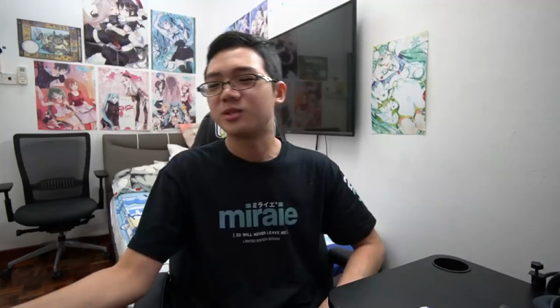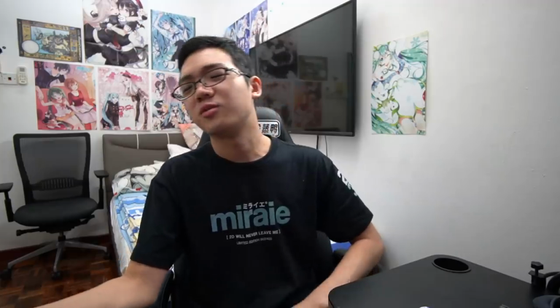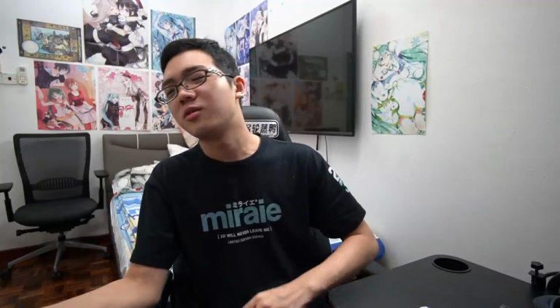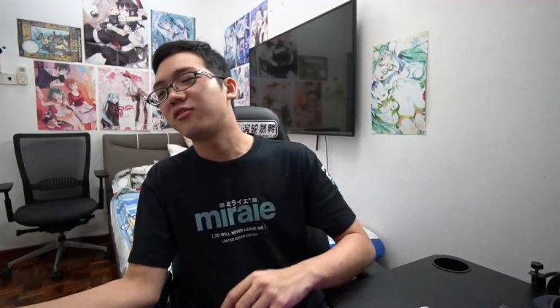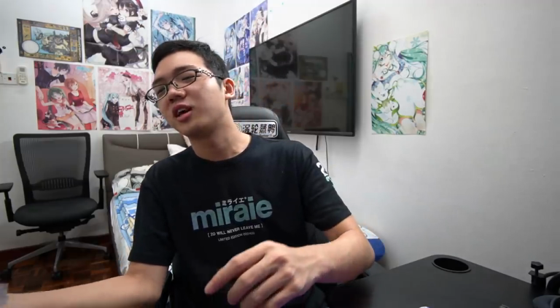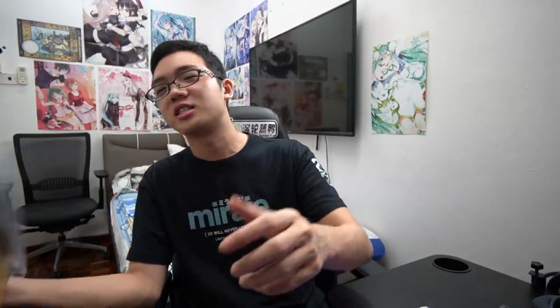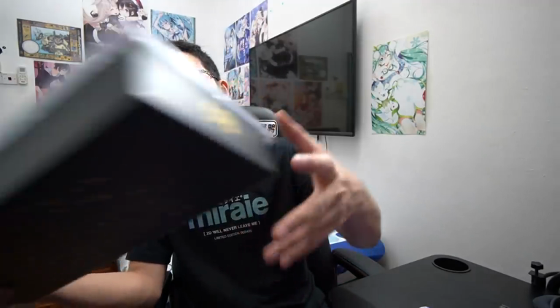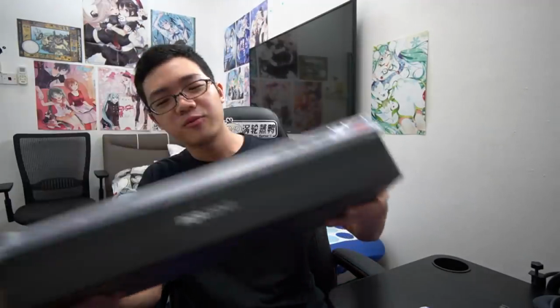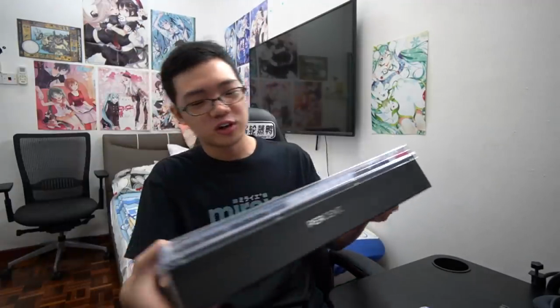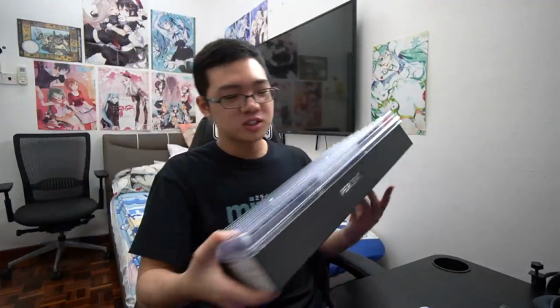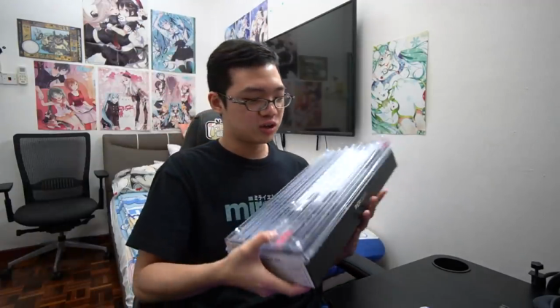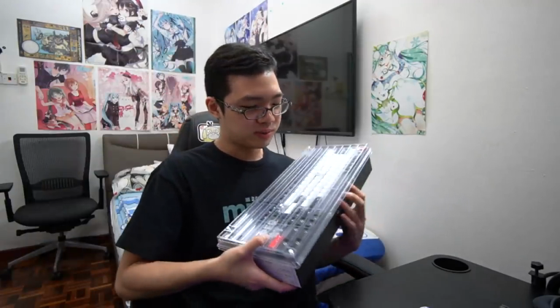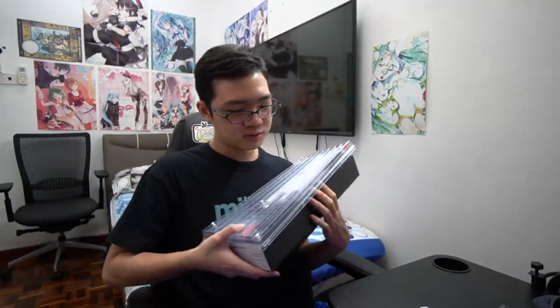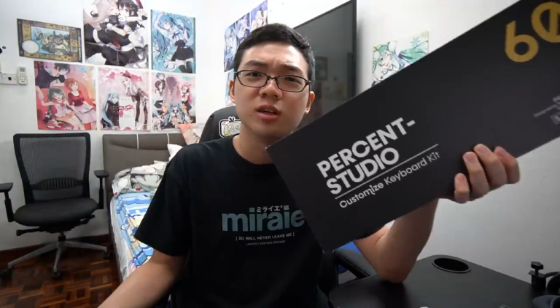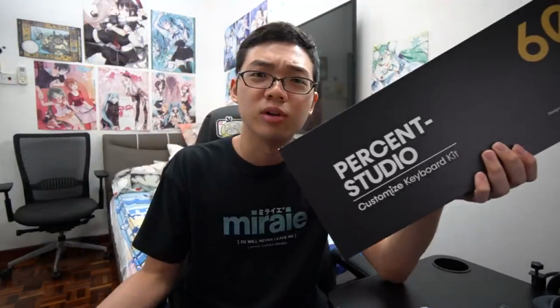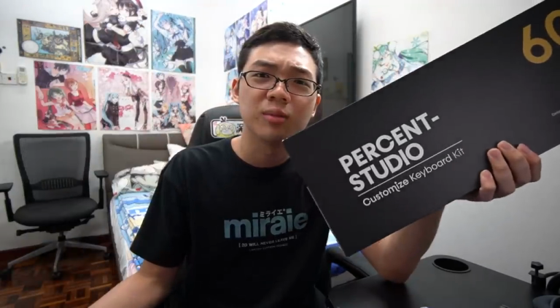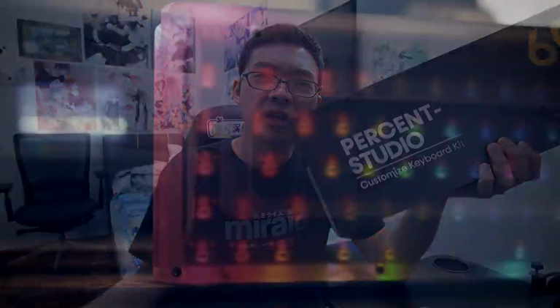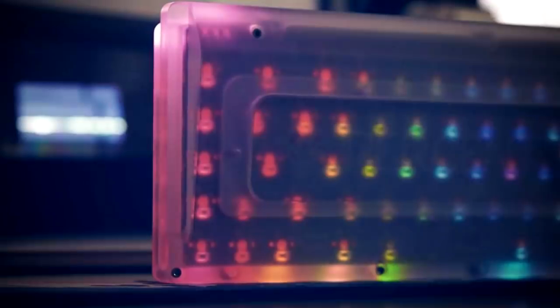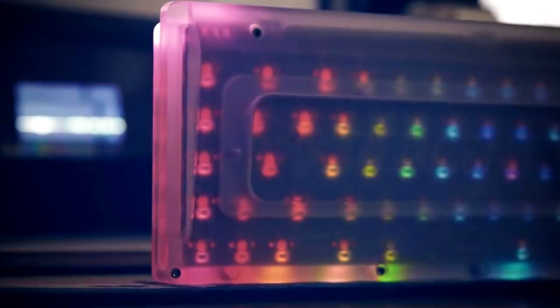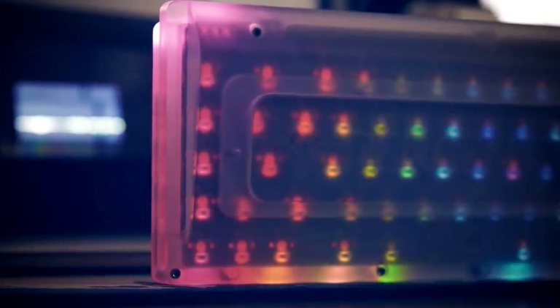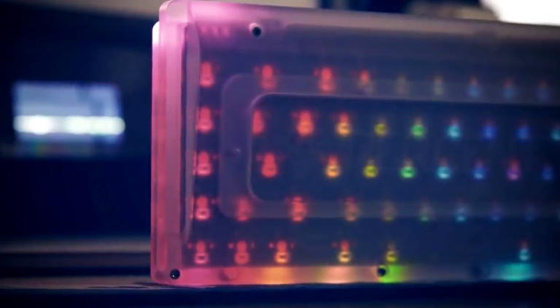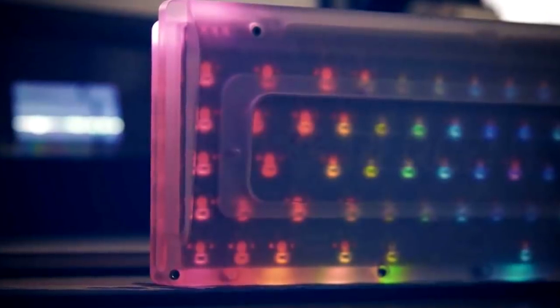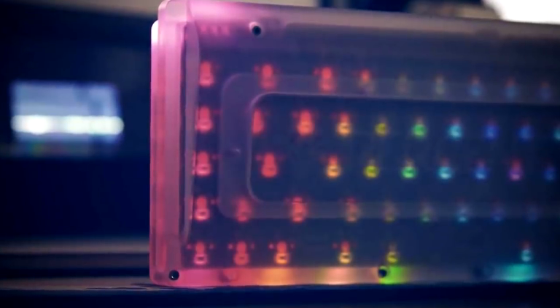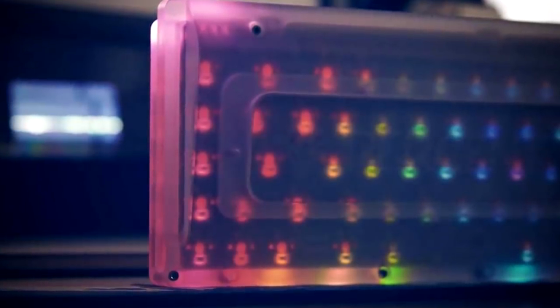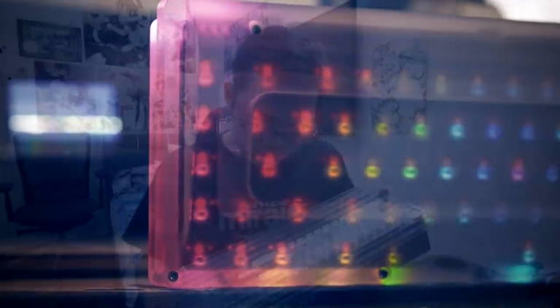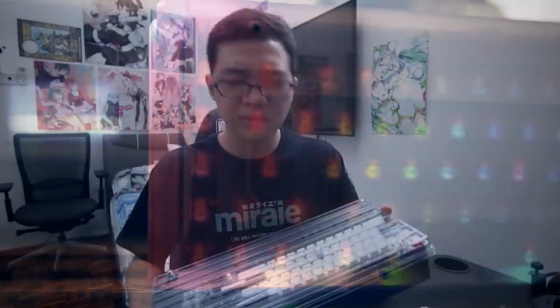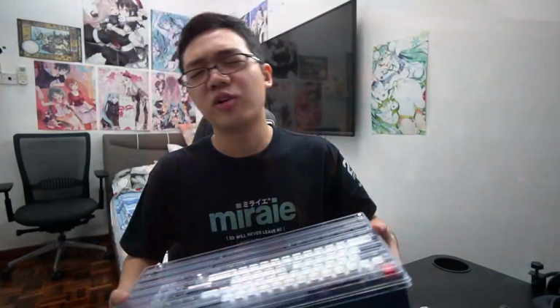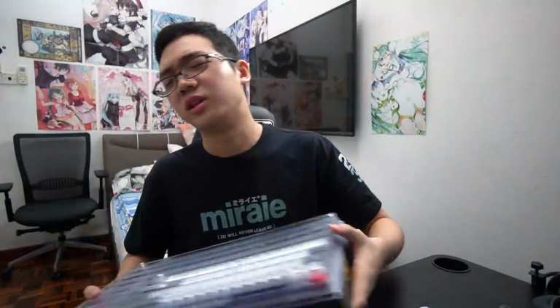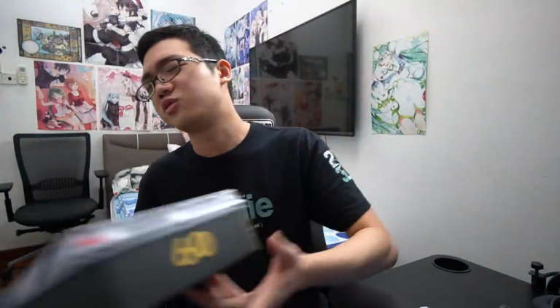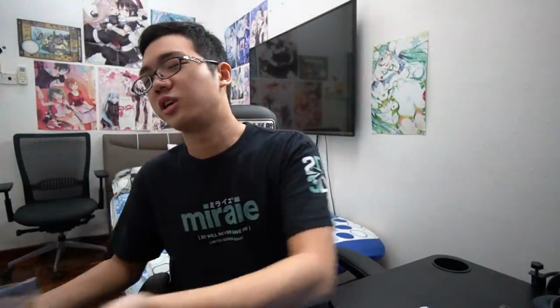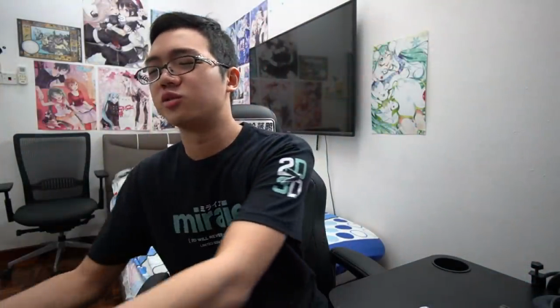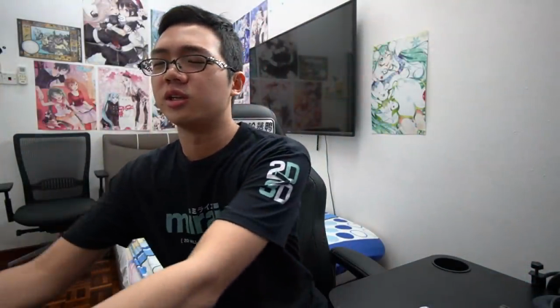It's been a while, but I feel like it's time for us to talk about the polycarbonate Percent Kanoi. As usual, before we dive straight into it...